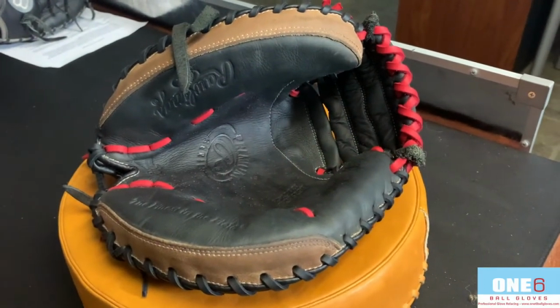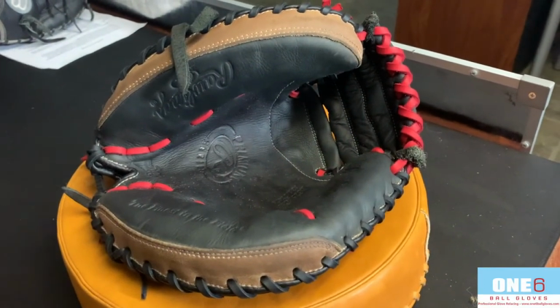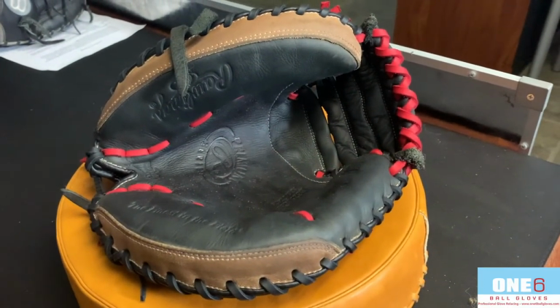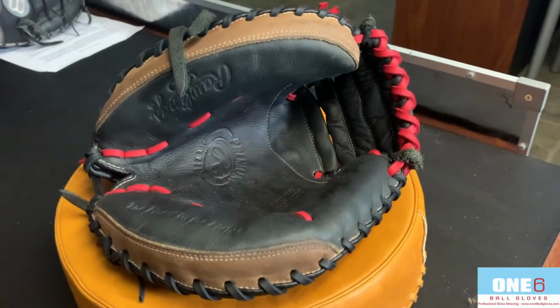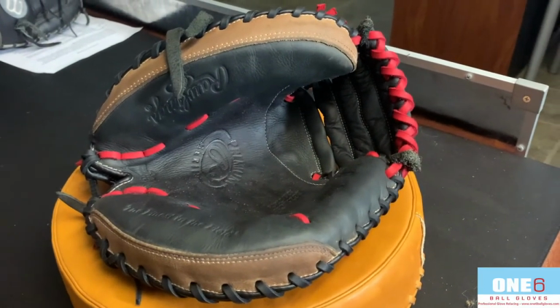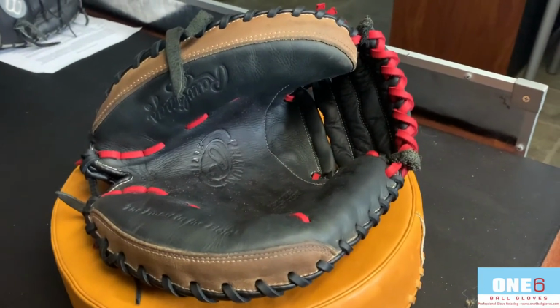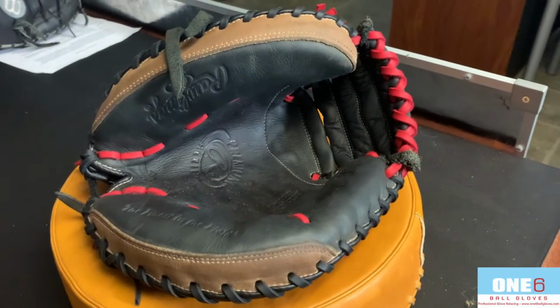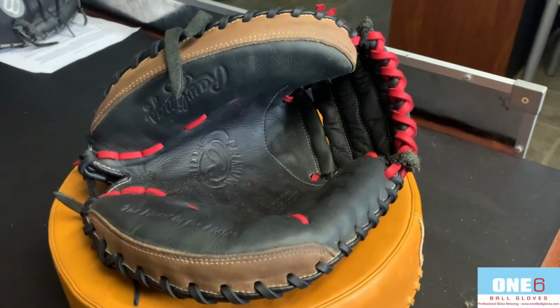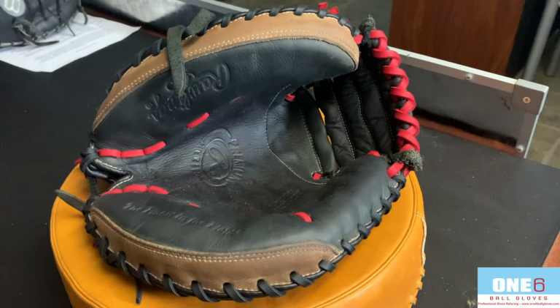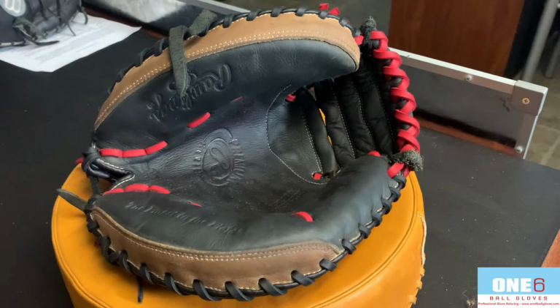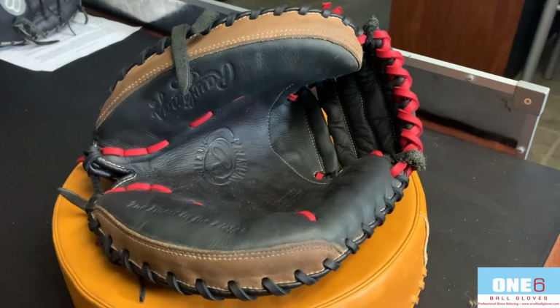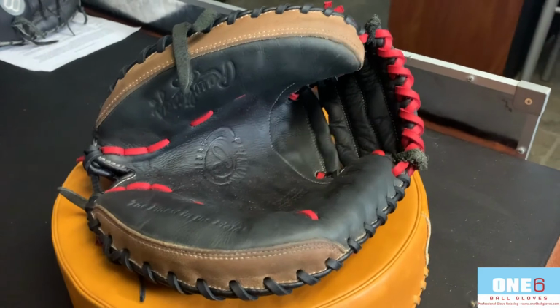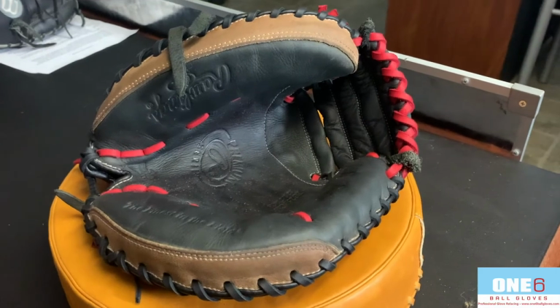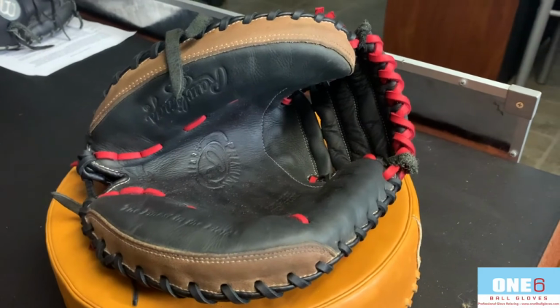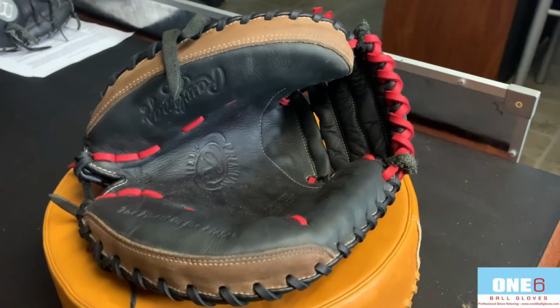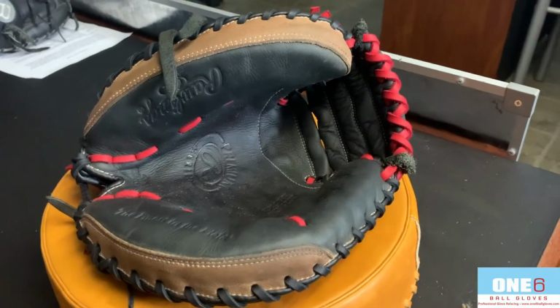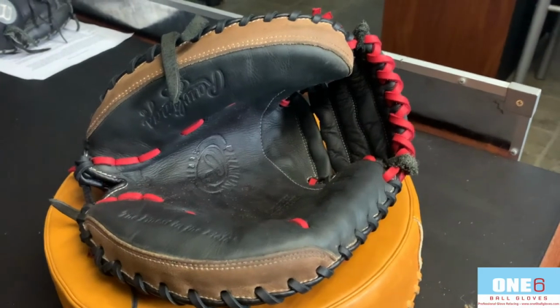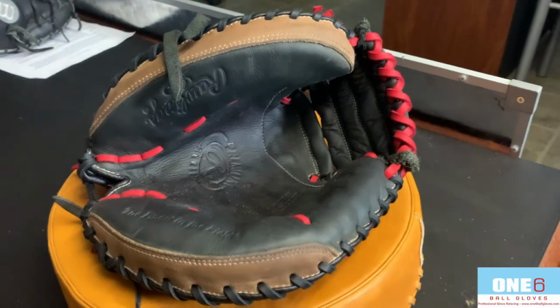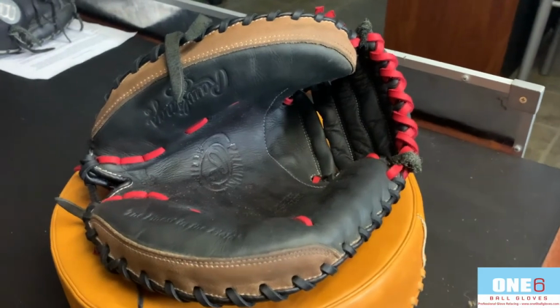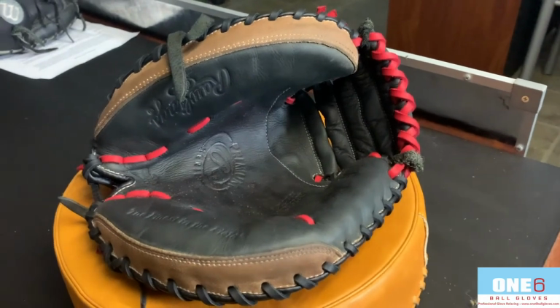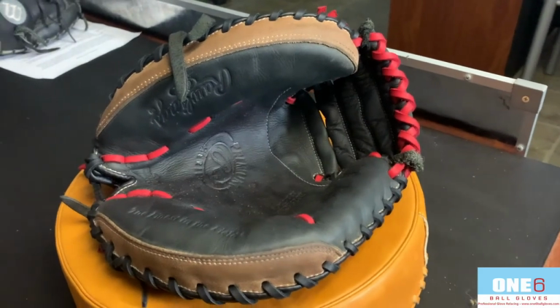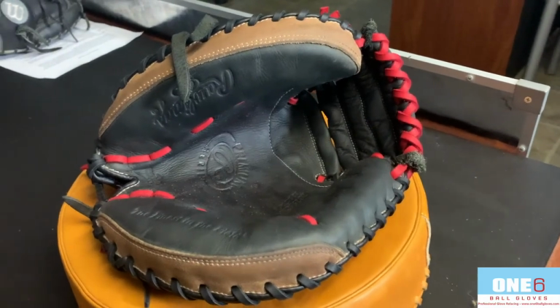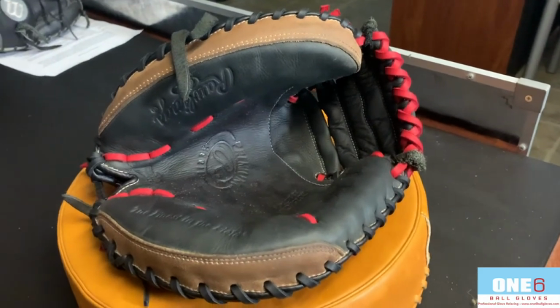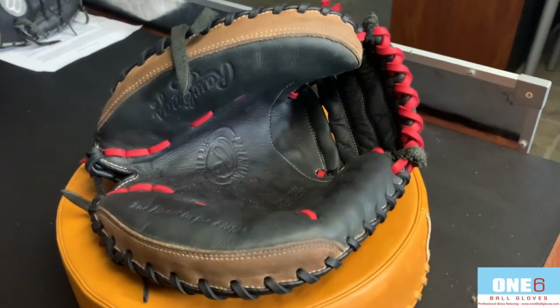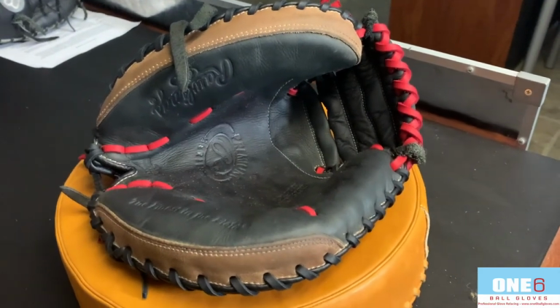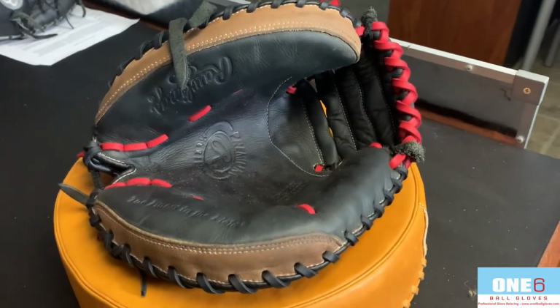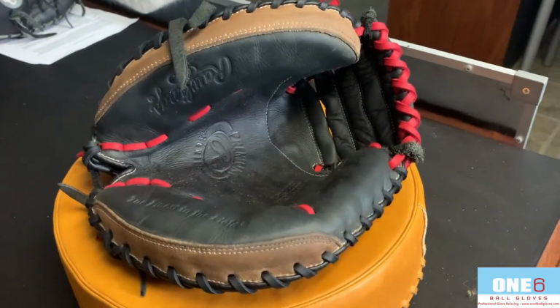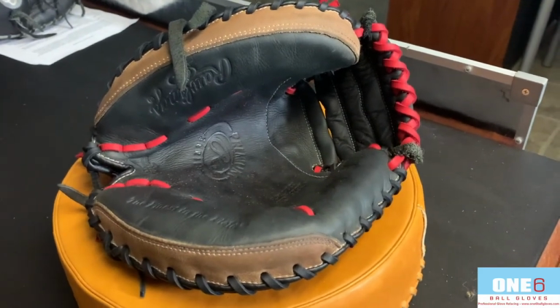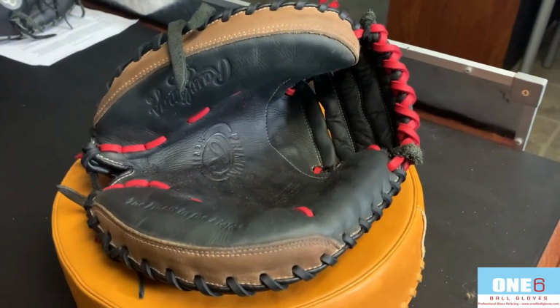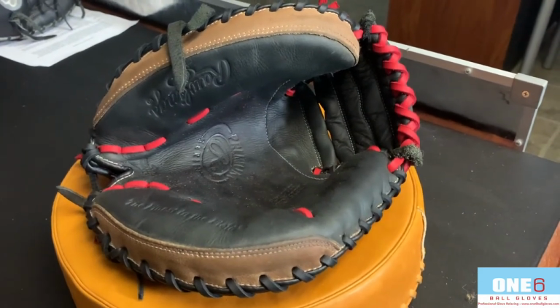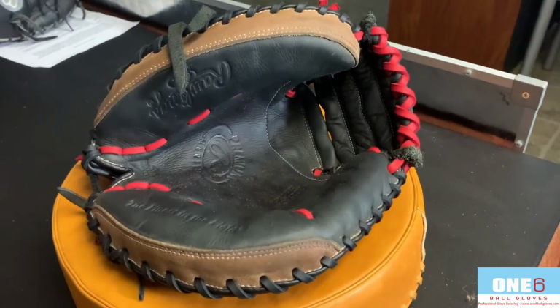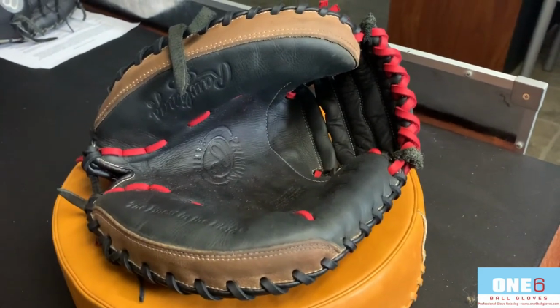If anyone else wants their glove work done, please contact me through my website www.16ballgloves.com.